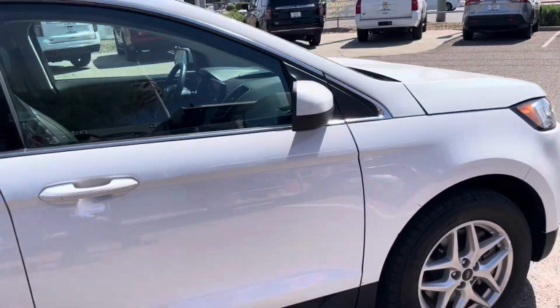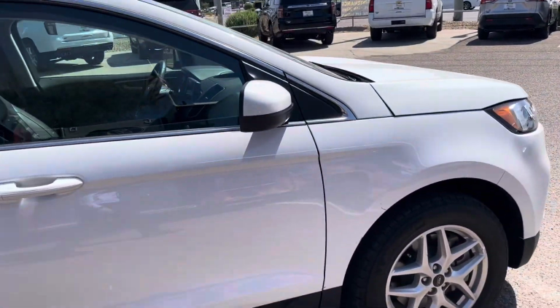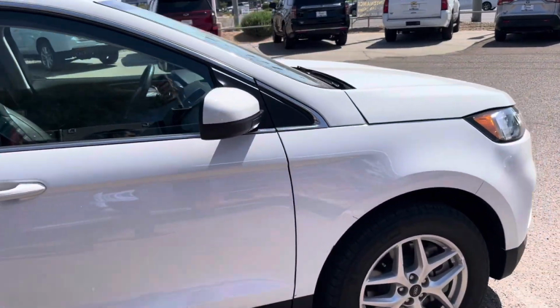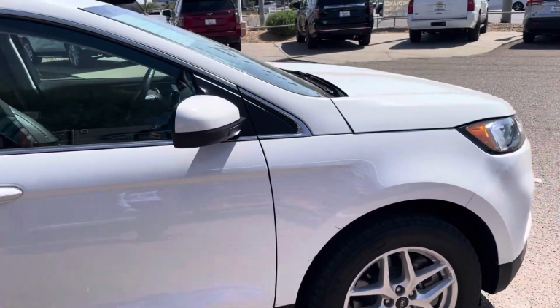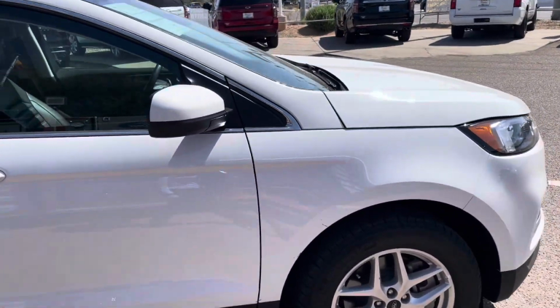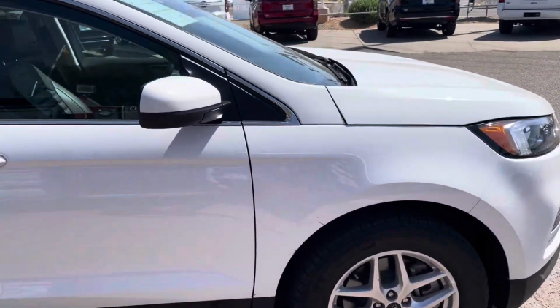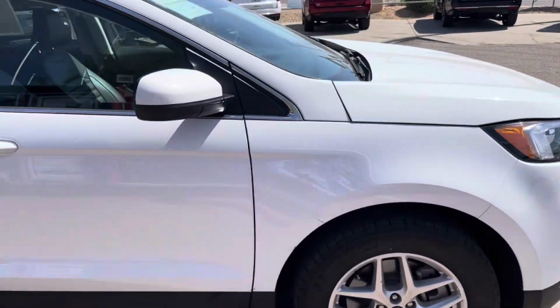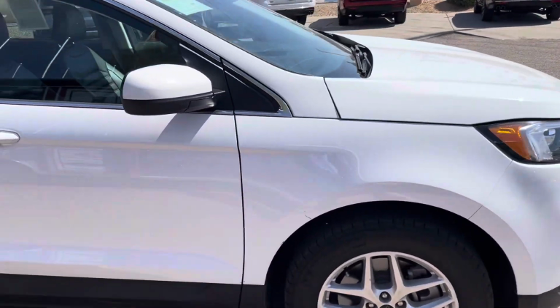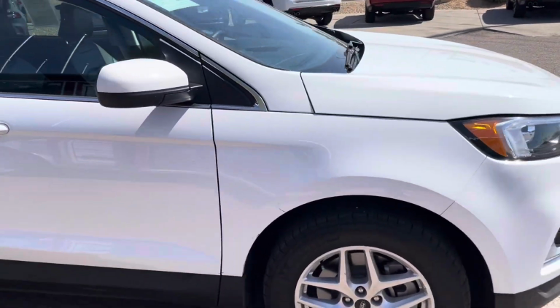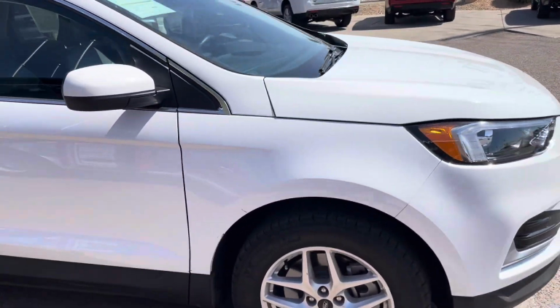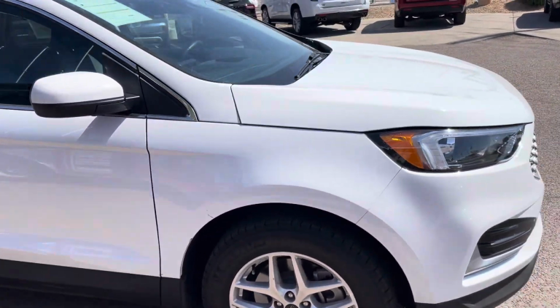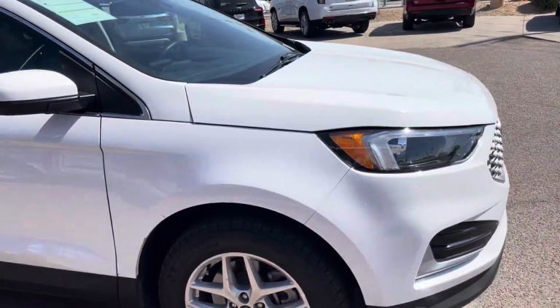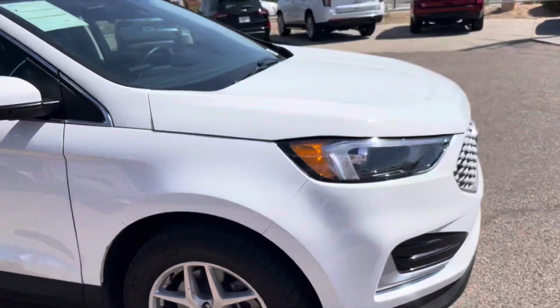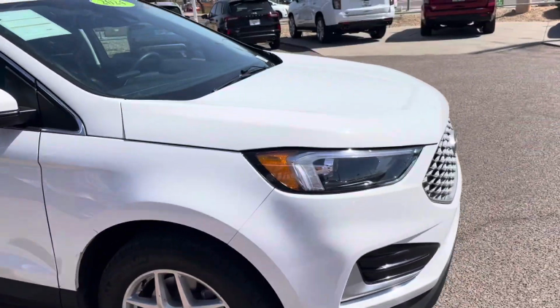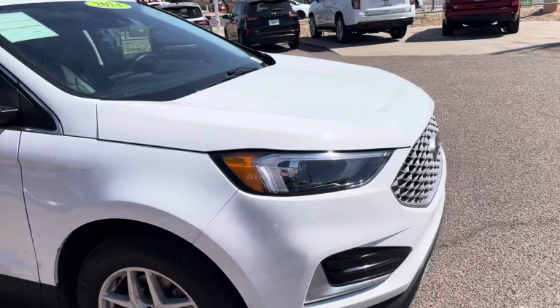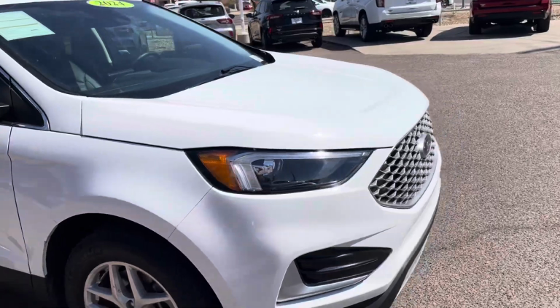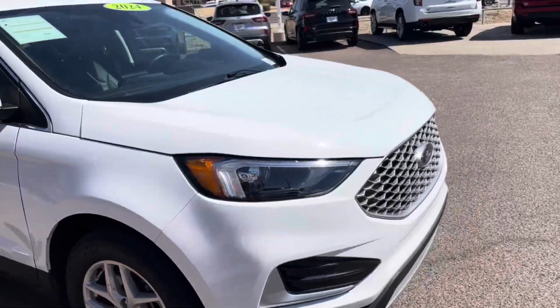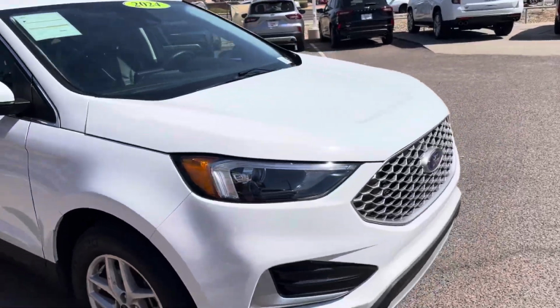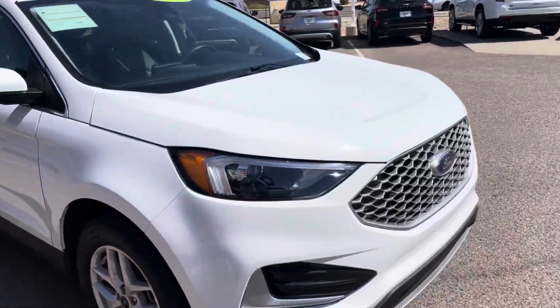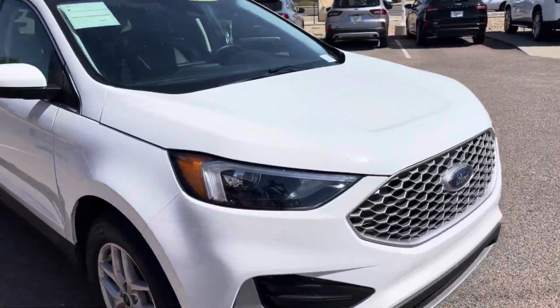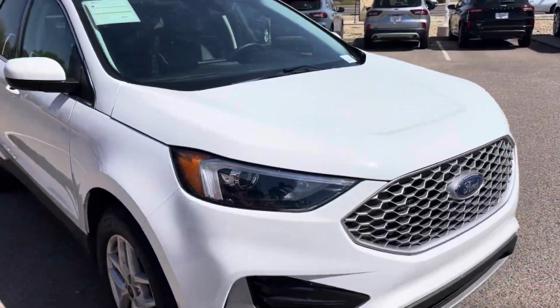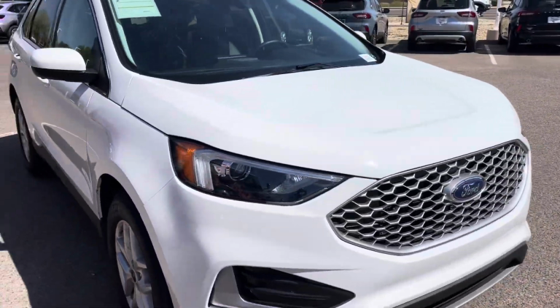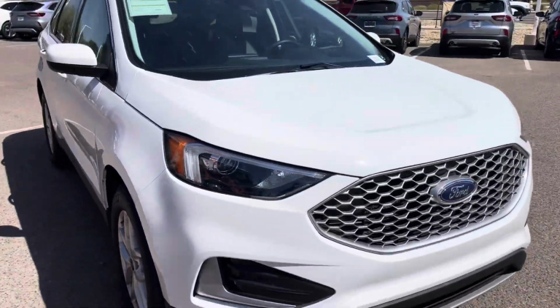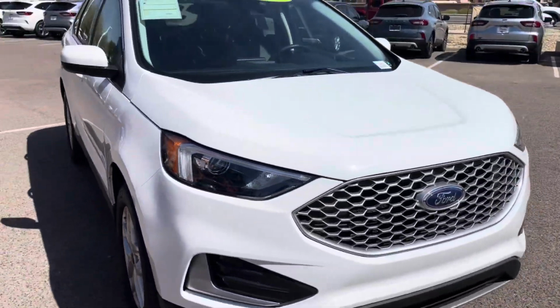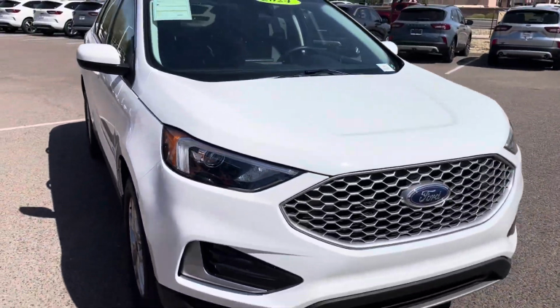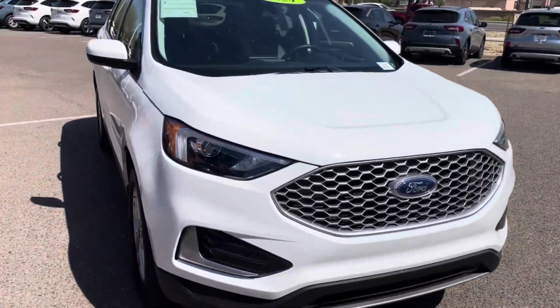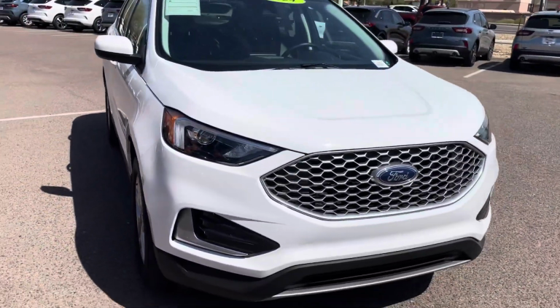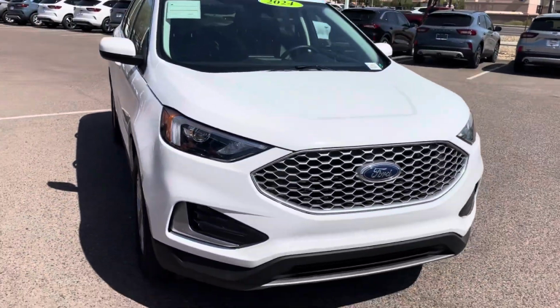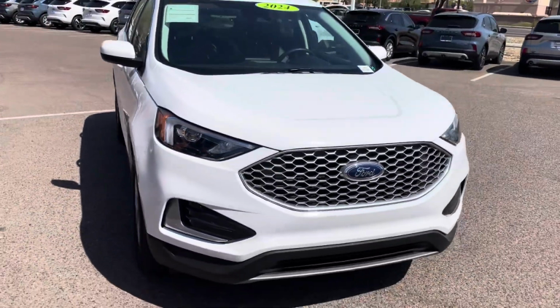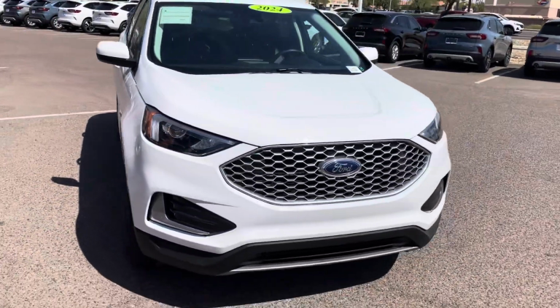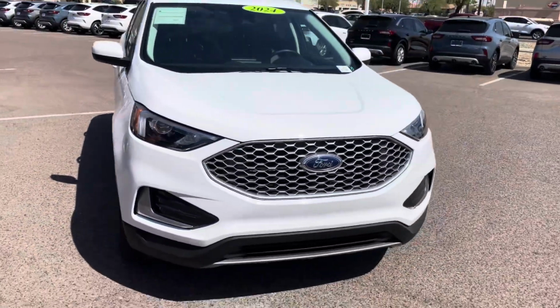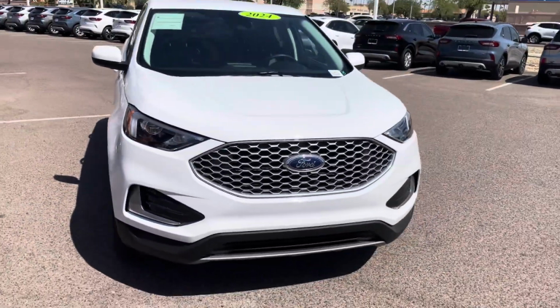Hopefully those are some cool little features you found on this Ford Edge SCL. Stay tuned for my interior features video.